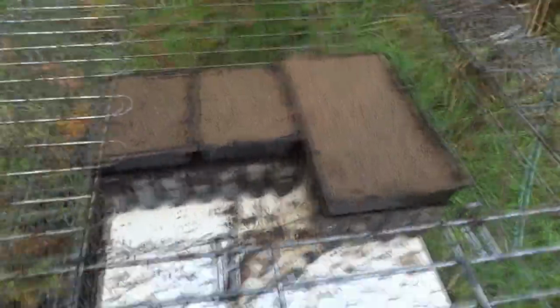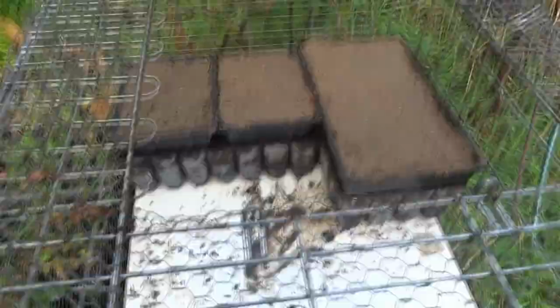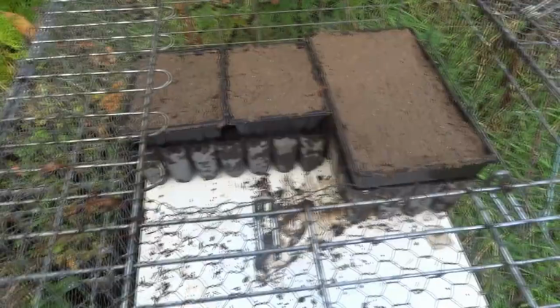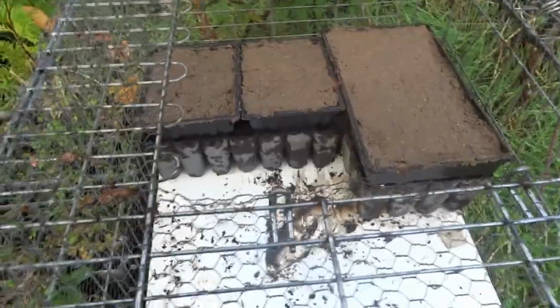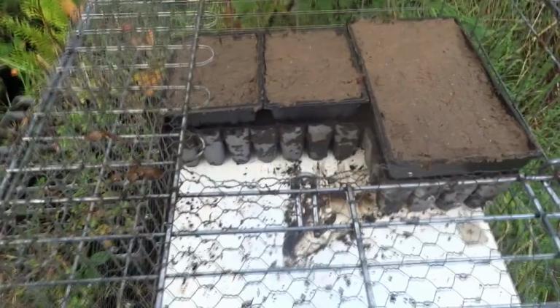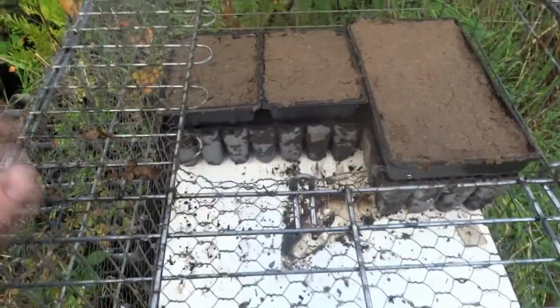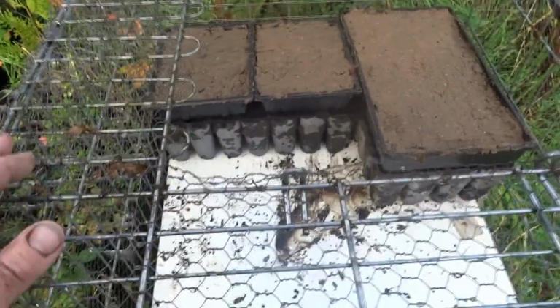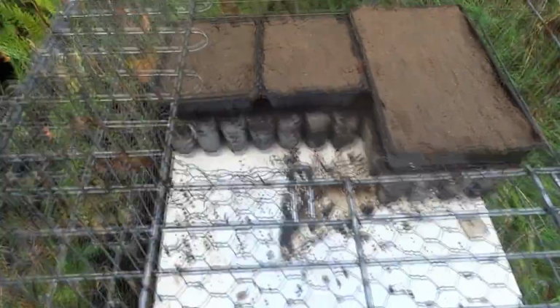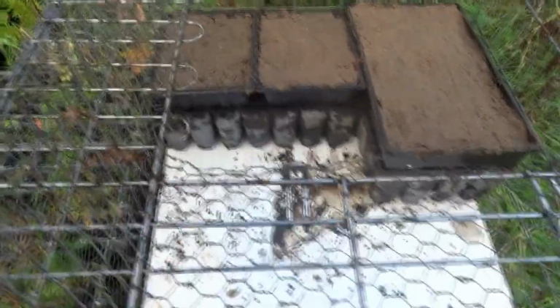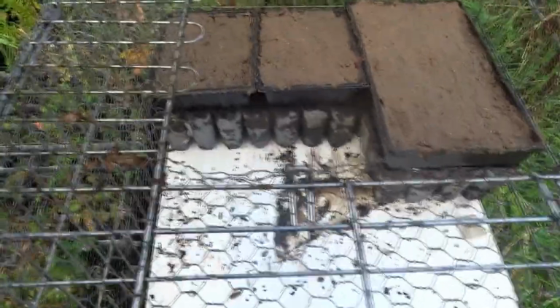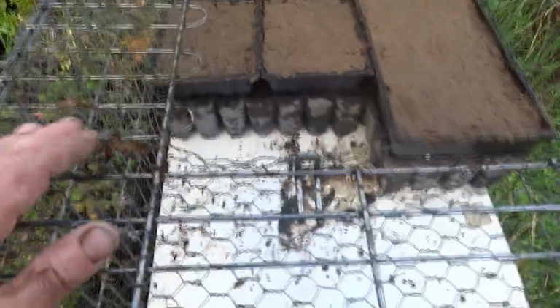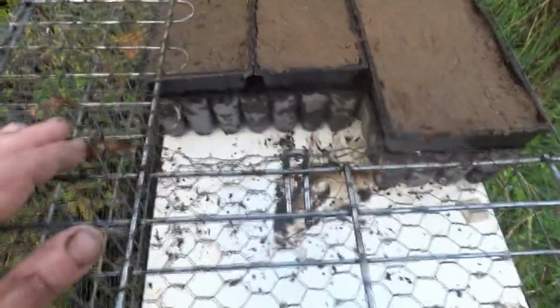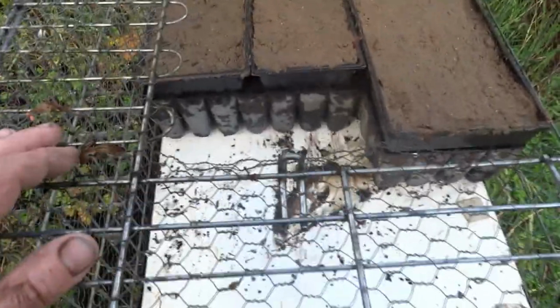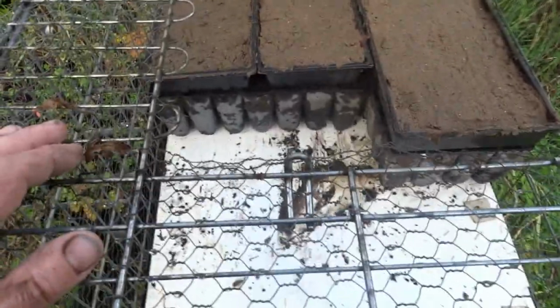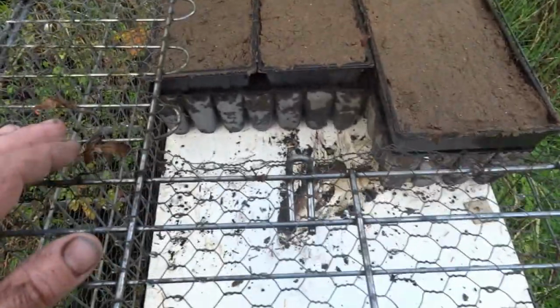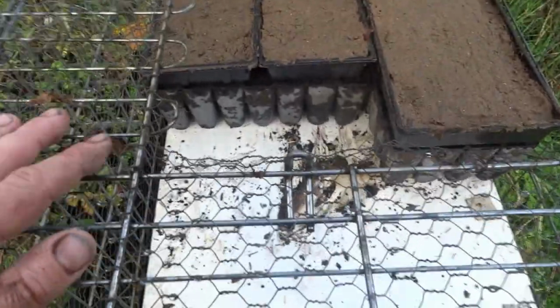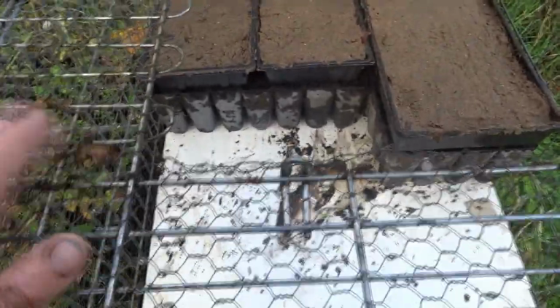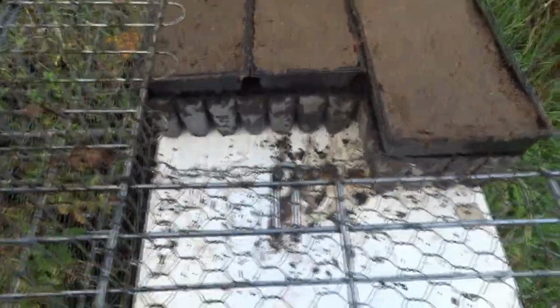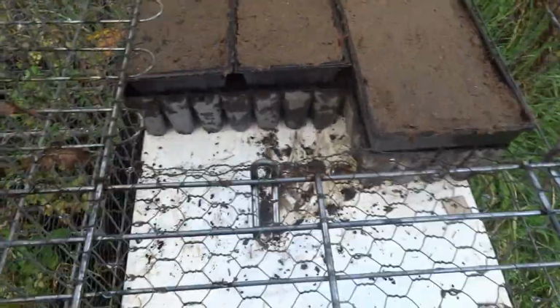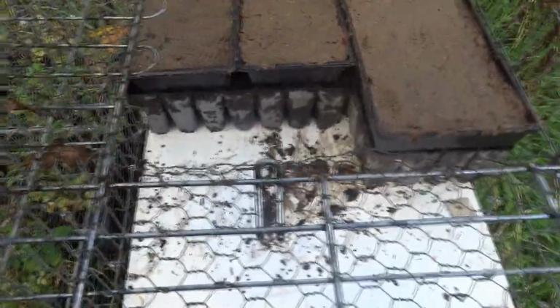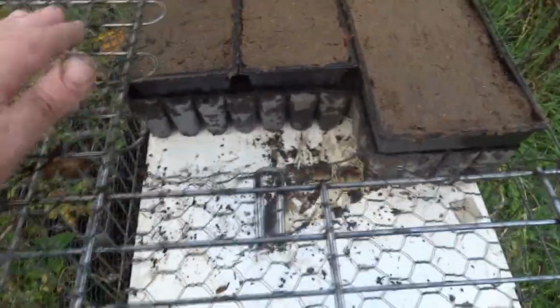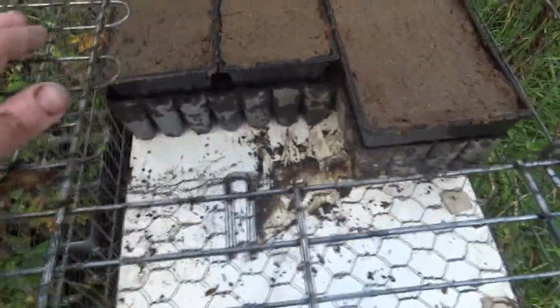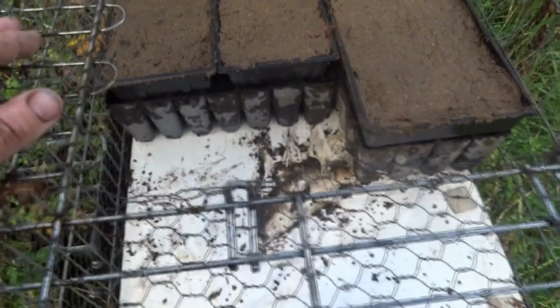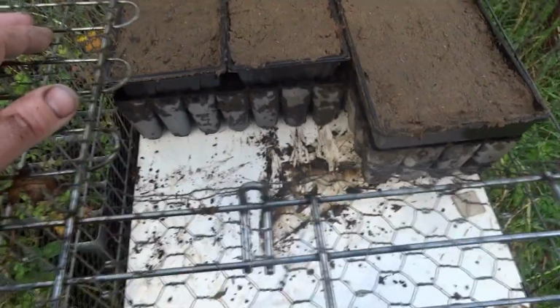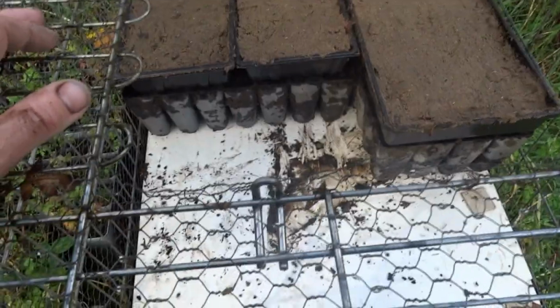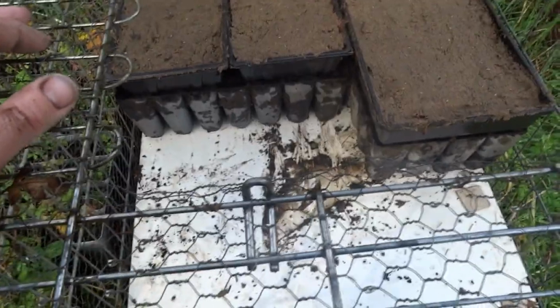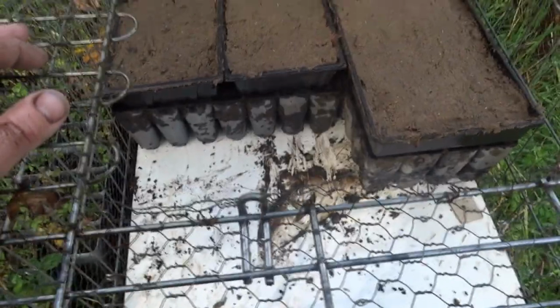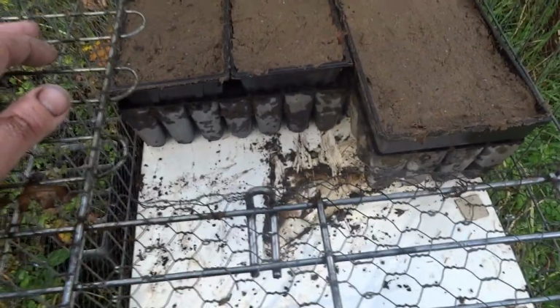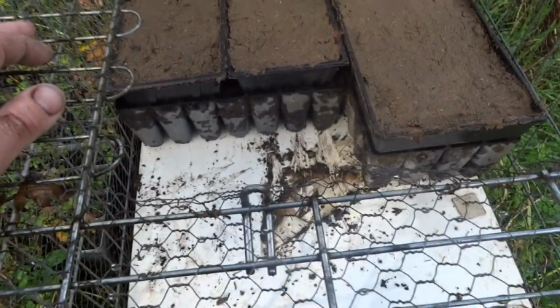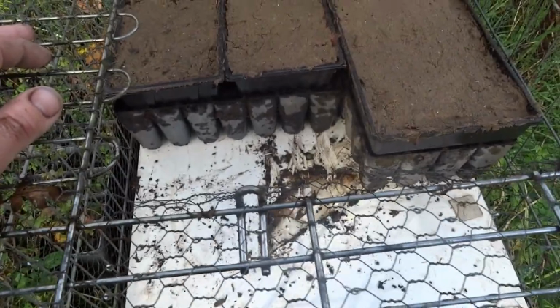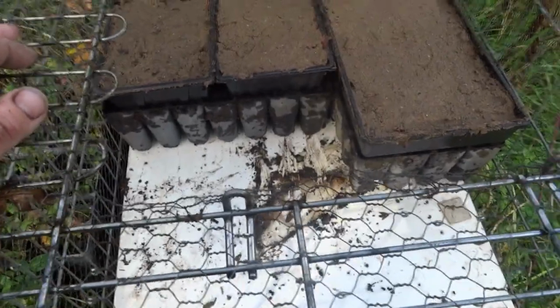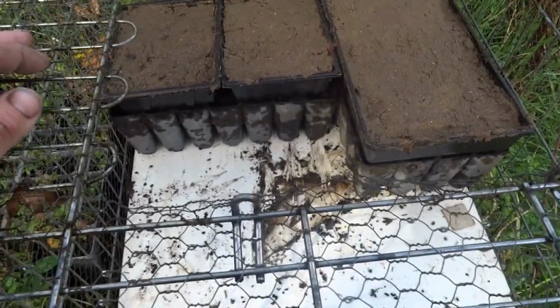I forgot to say — you need to protect them from mice, squirrels, jays, and everything like that.